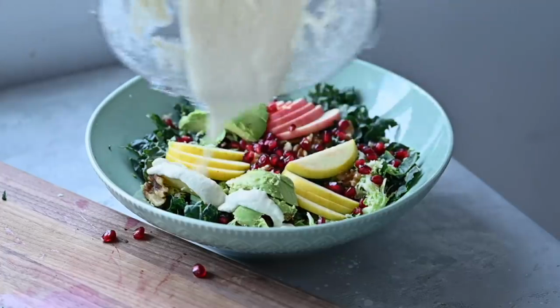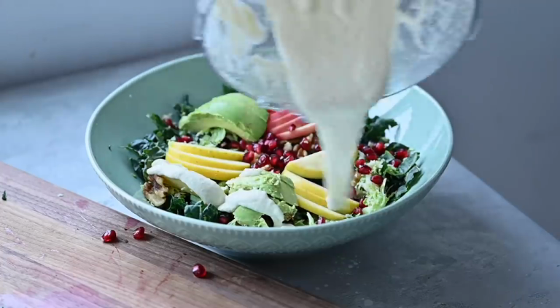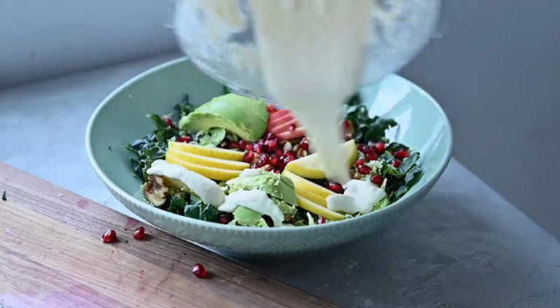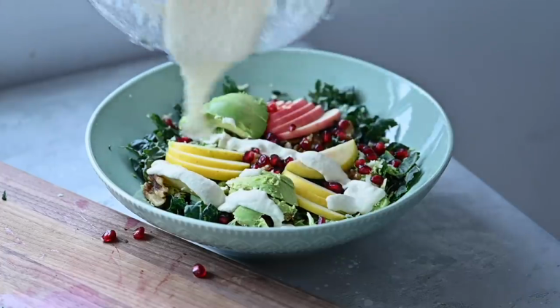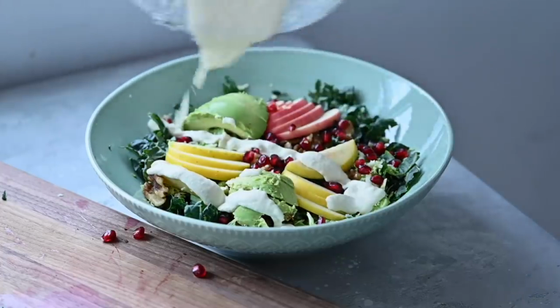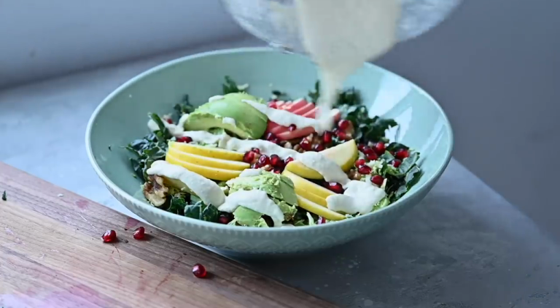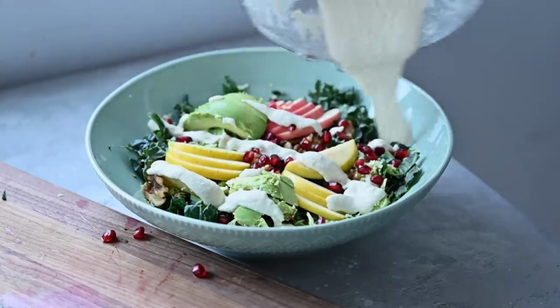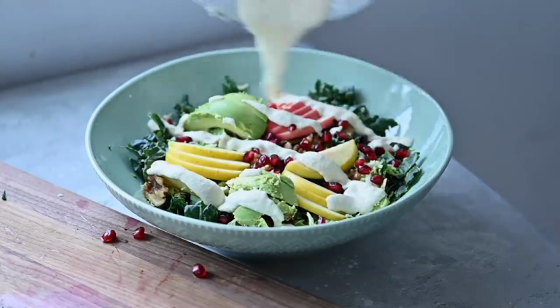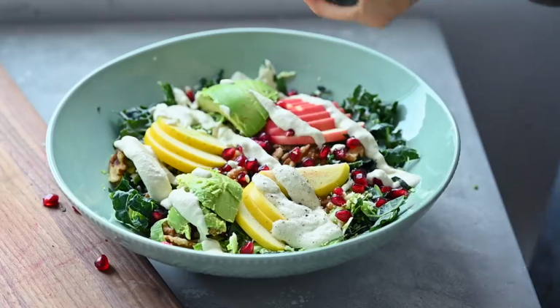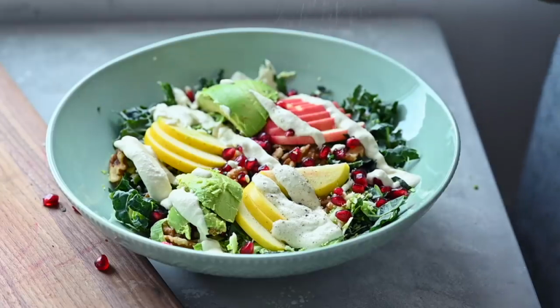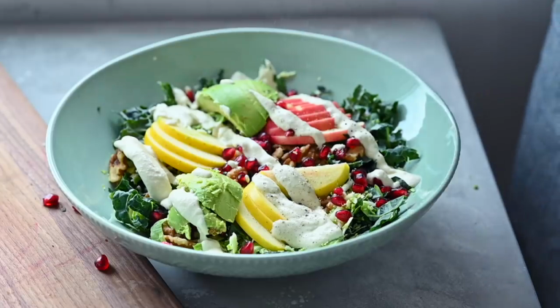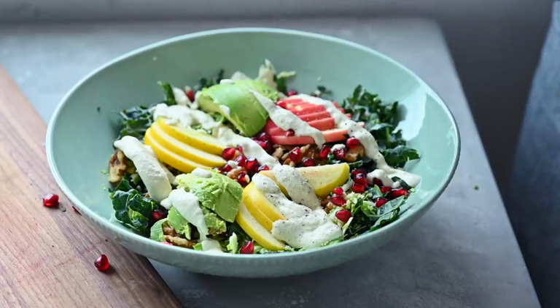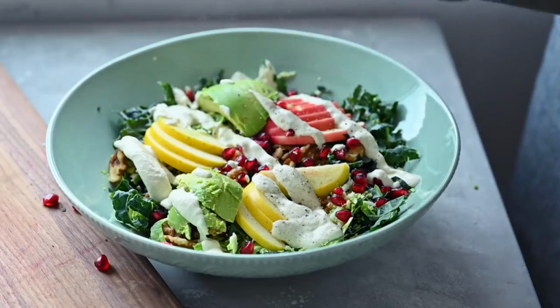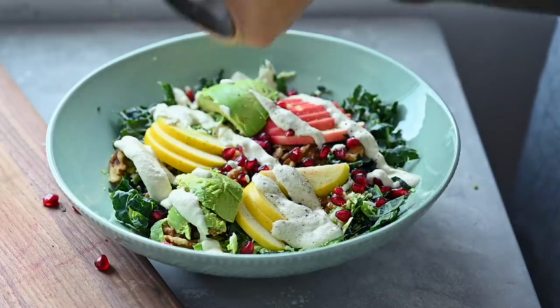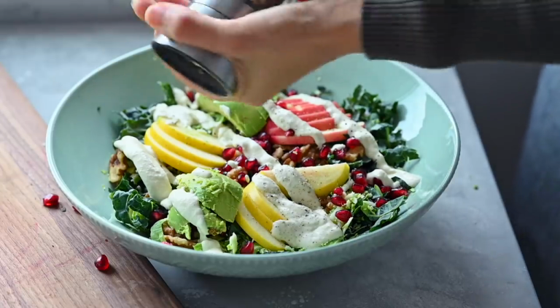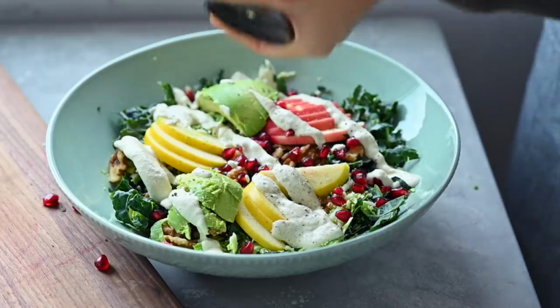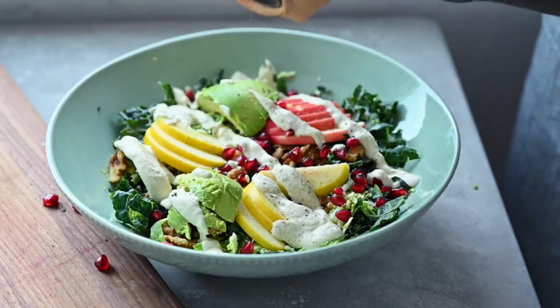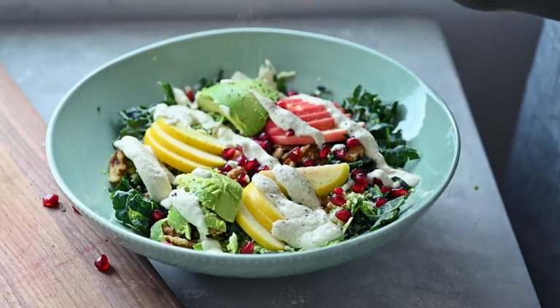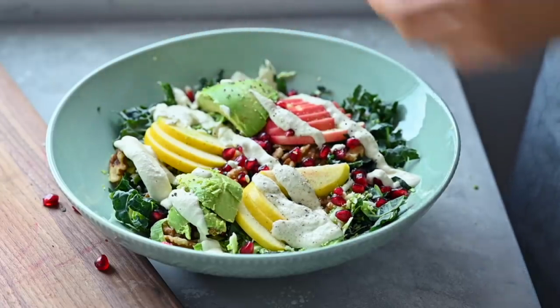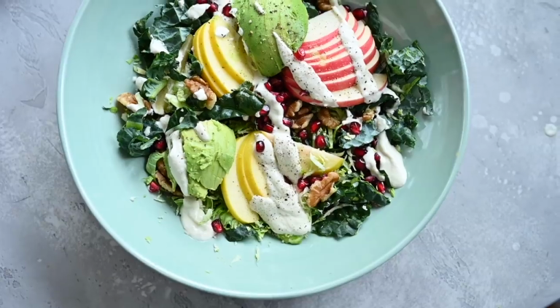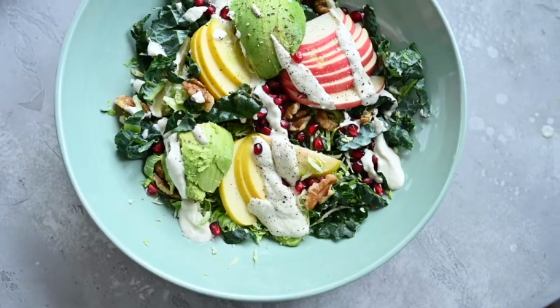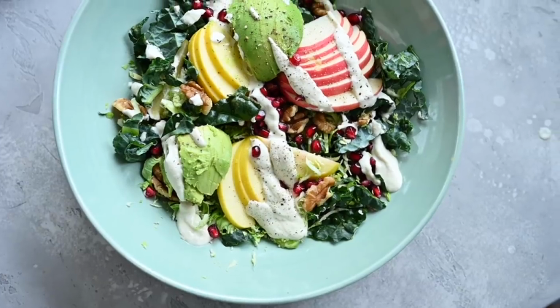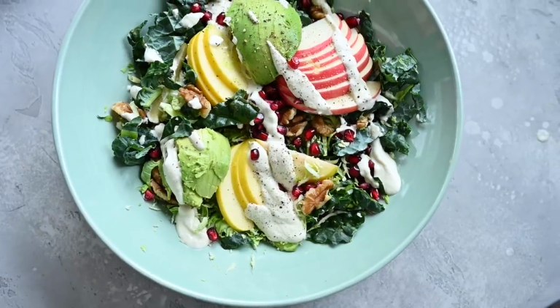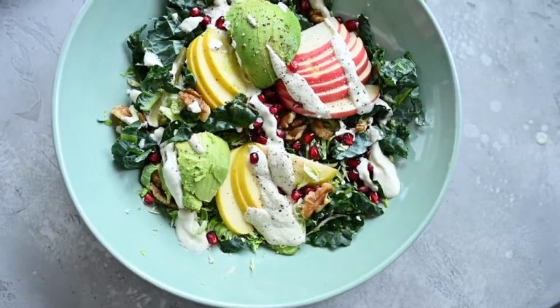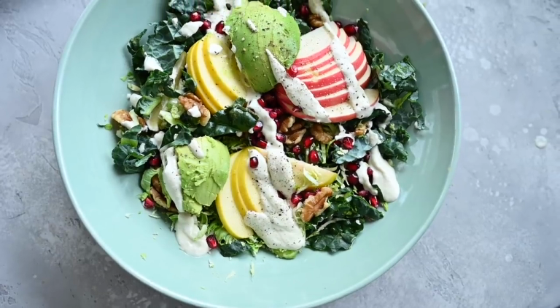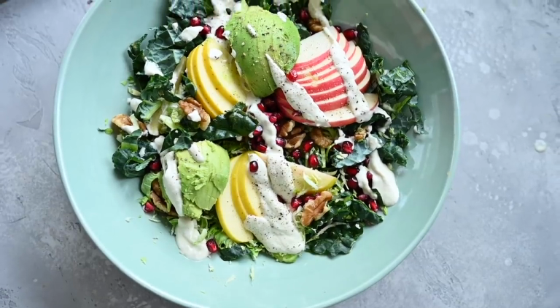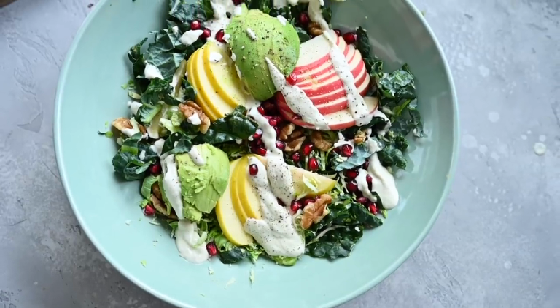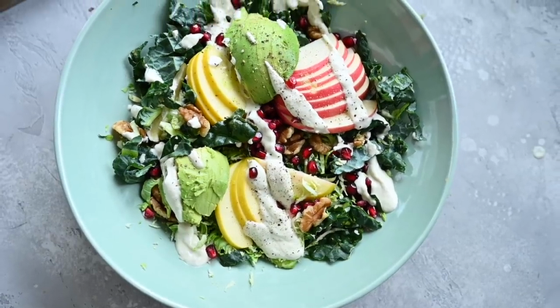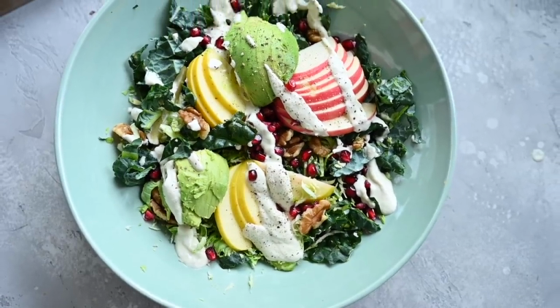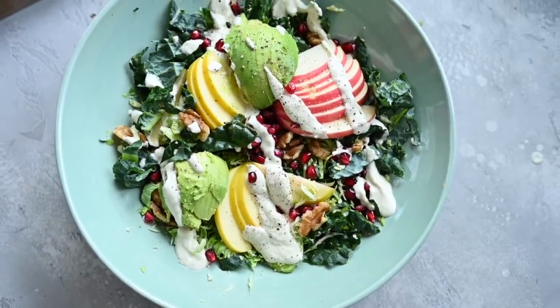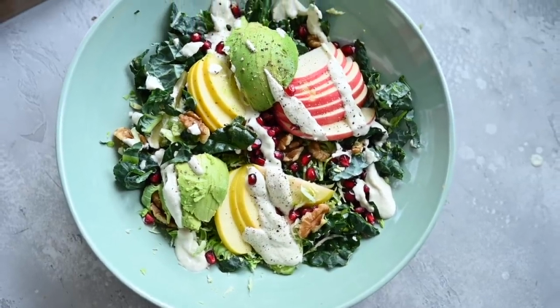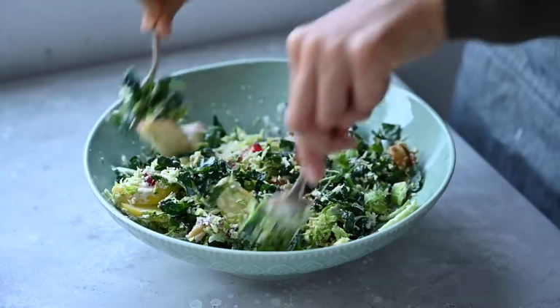Pour the dressing over the salad and toss to combine. But if you want to keep leftovers, store the undressed salad and dressing separately.